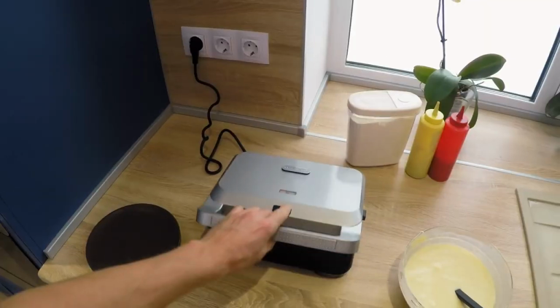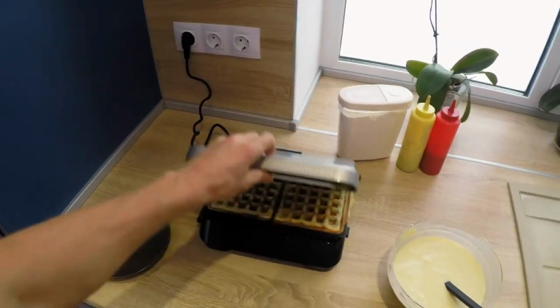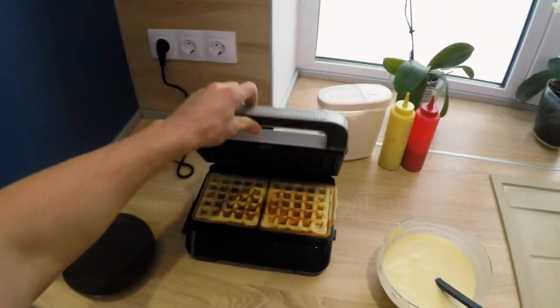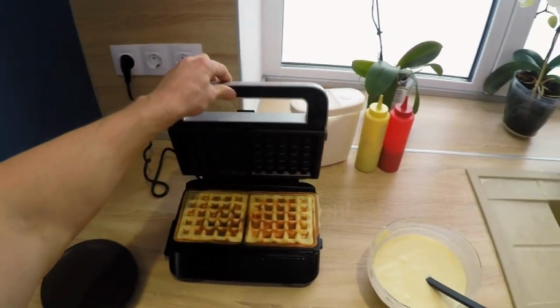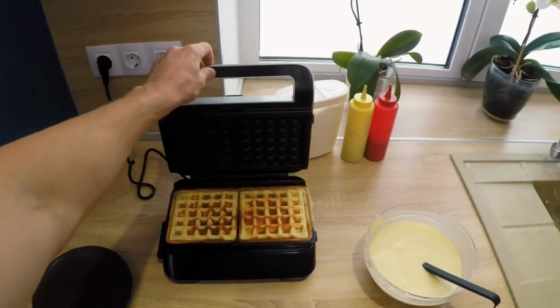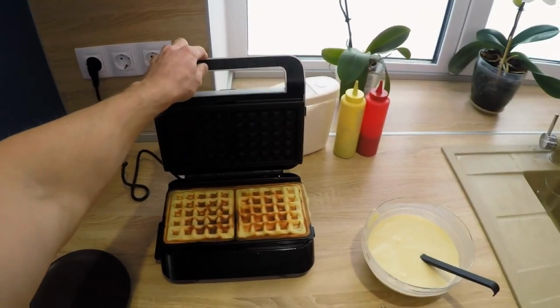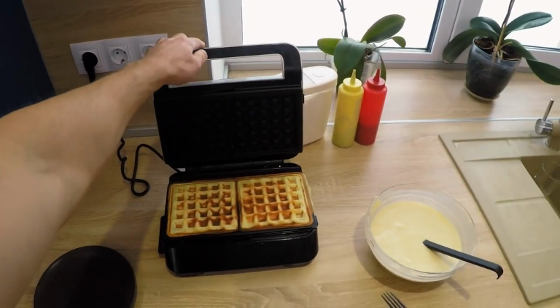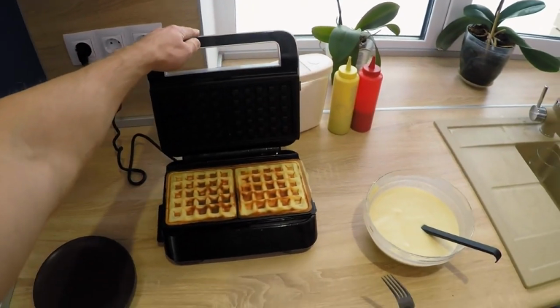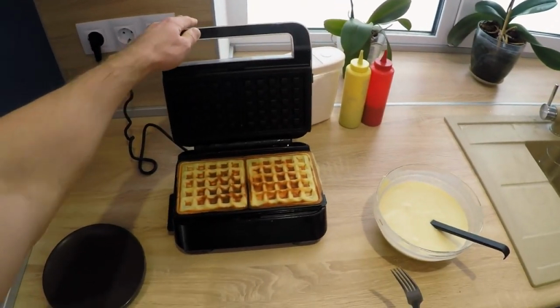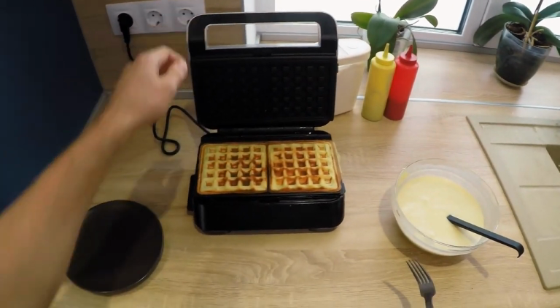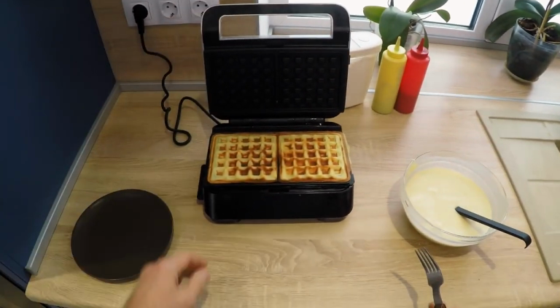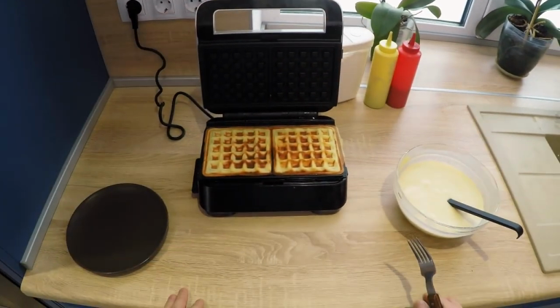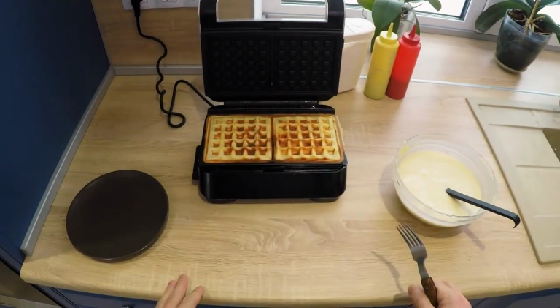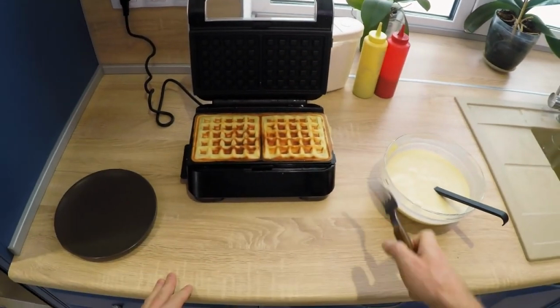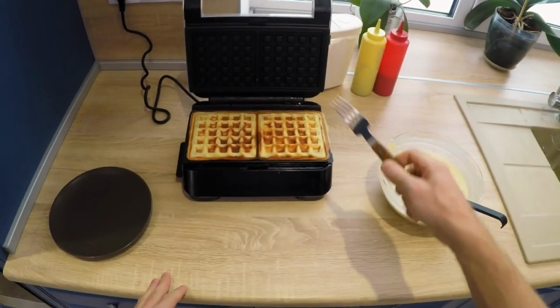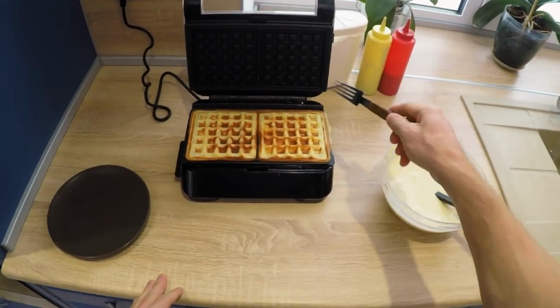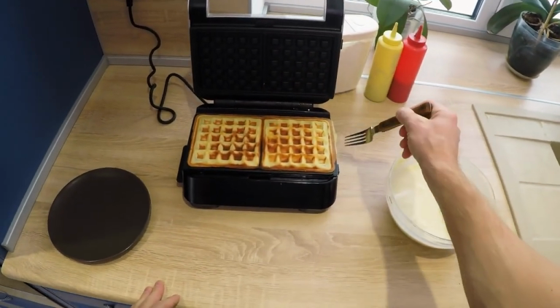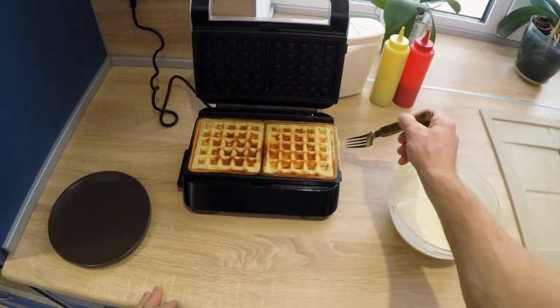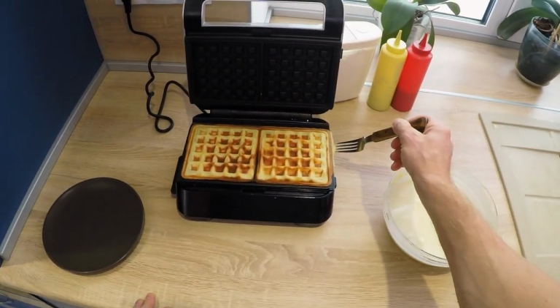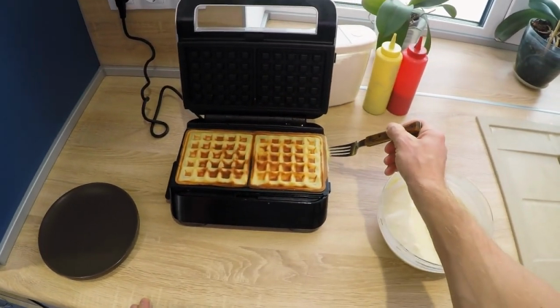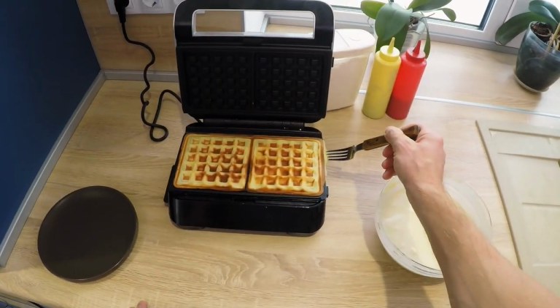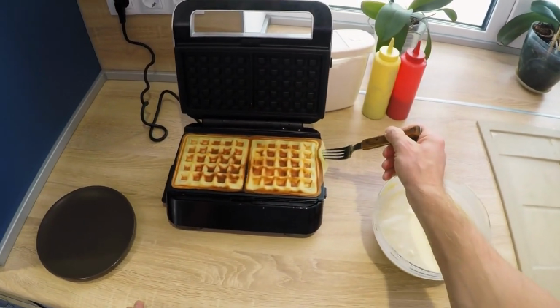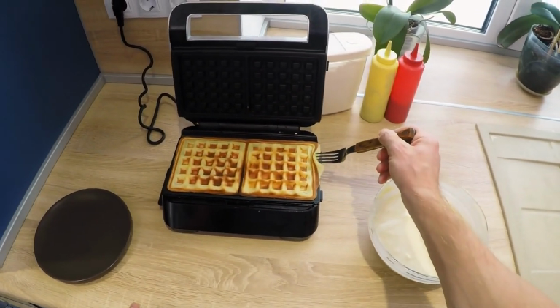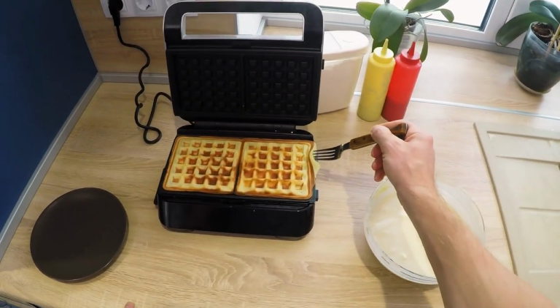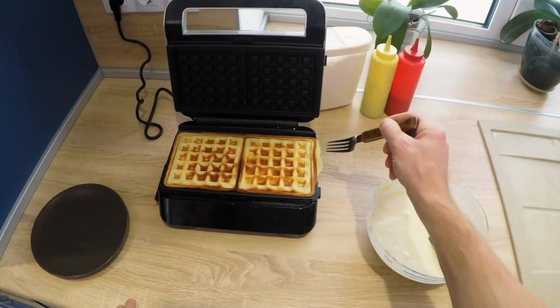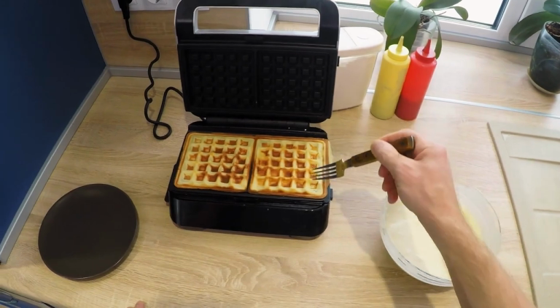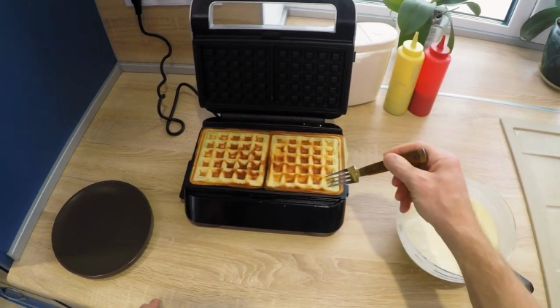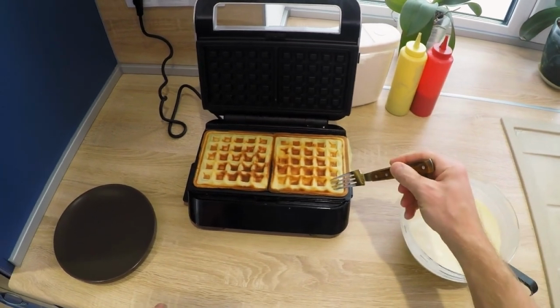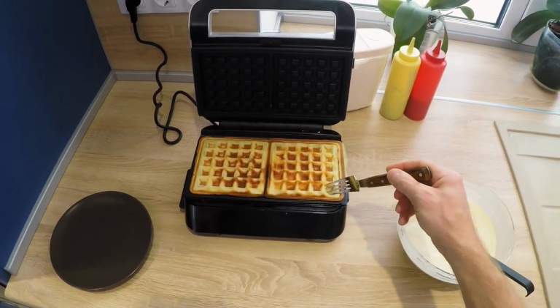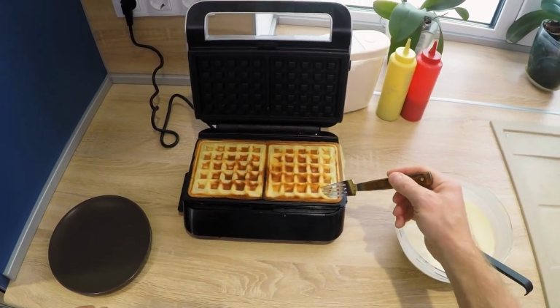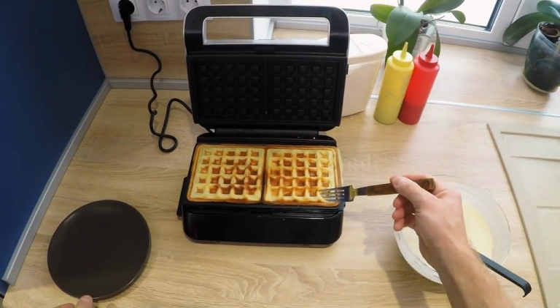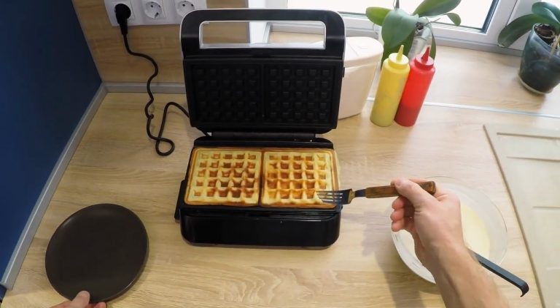As Straight Dope adds, if you're not a fan of the round pancake and prefer a square shape, you'd be better off with a waffle.